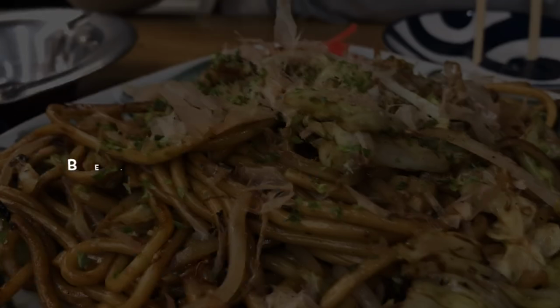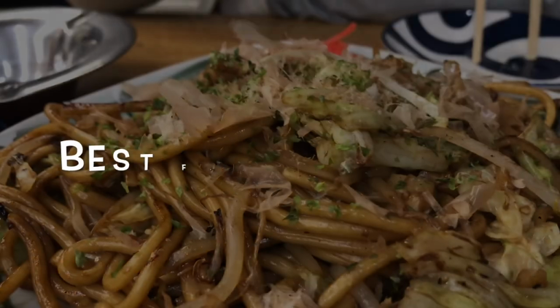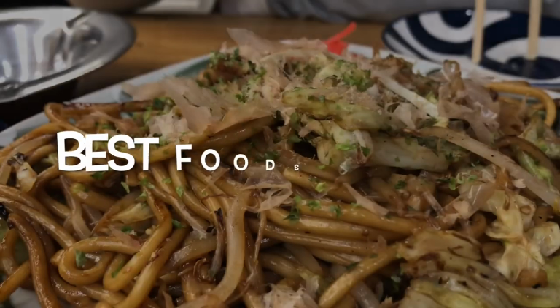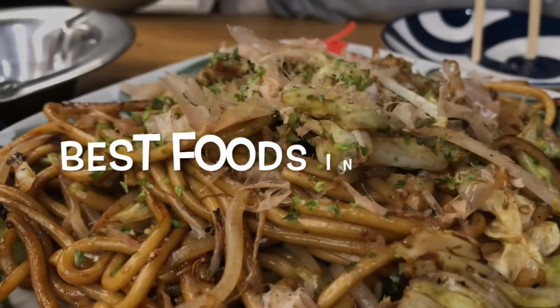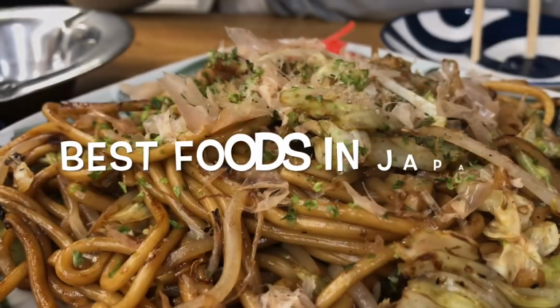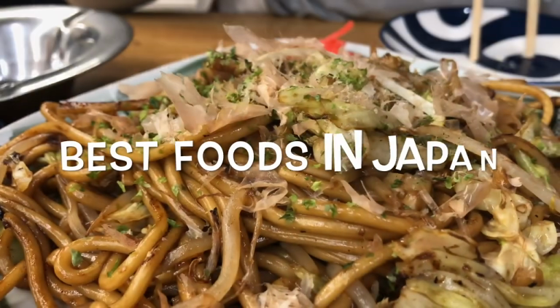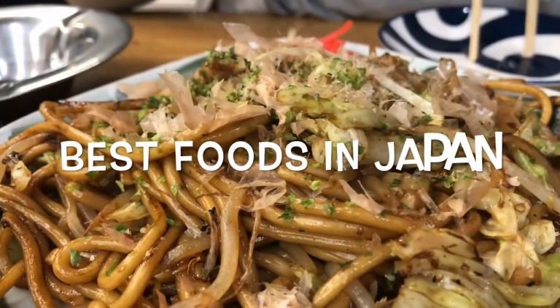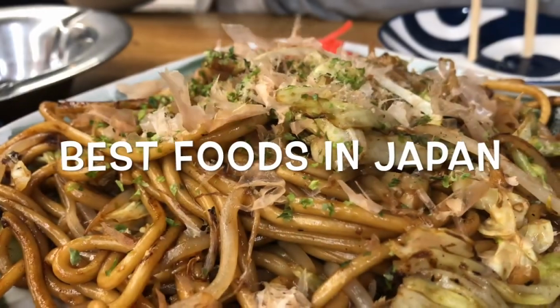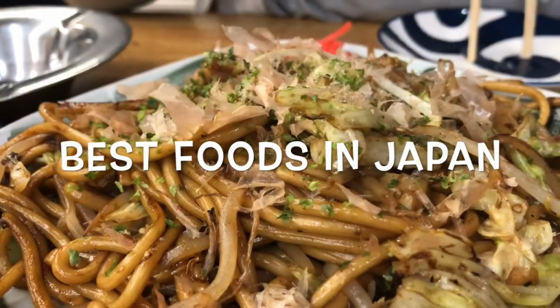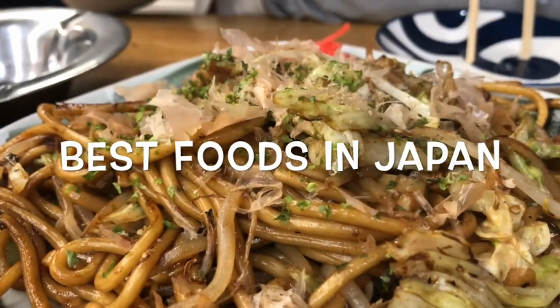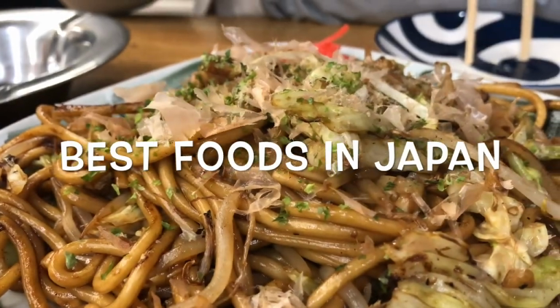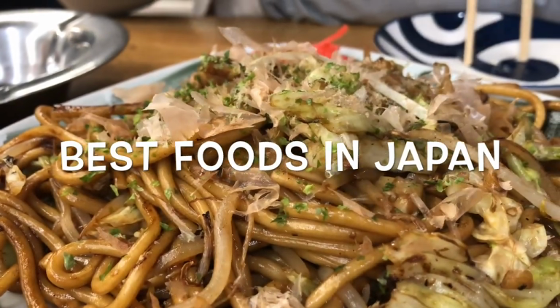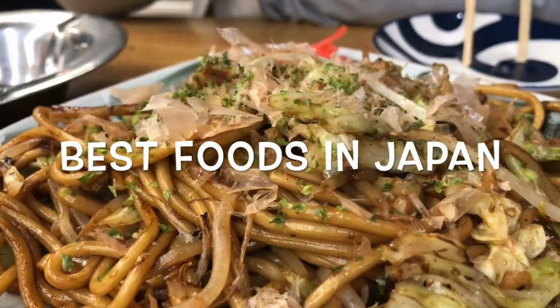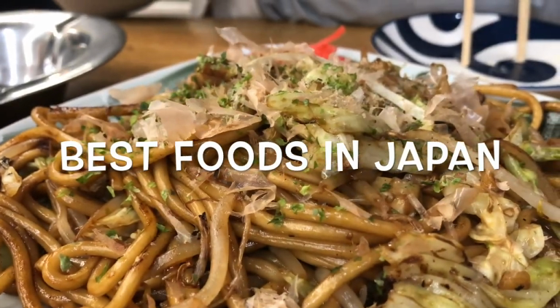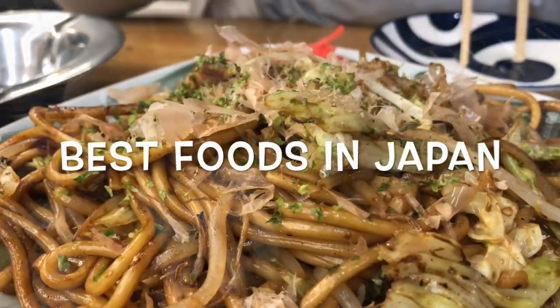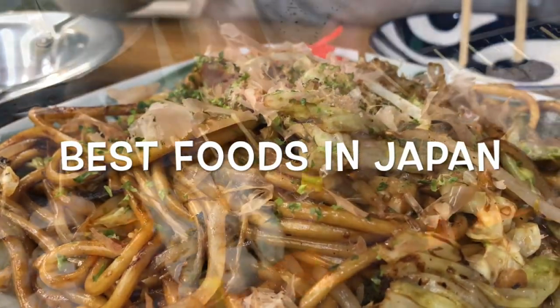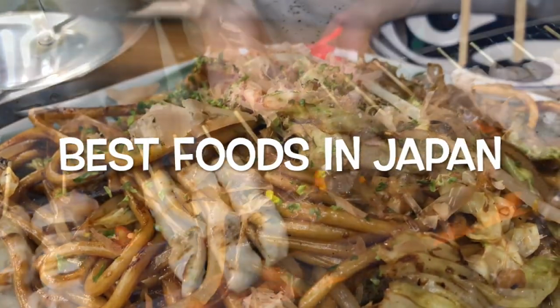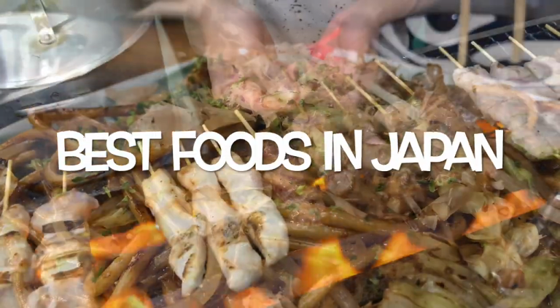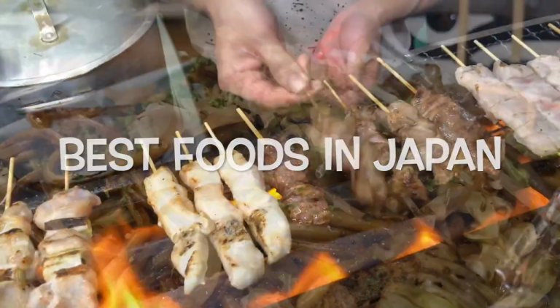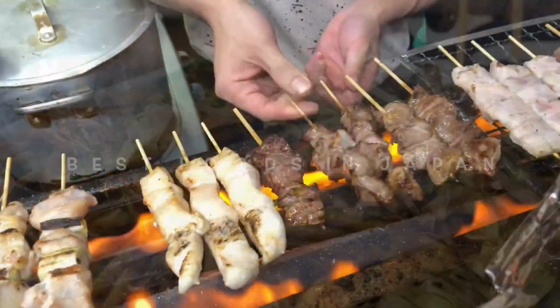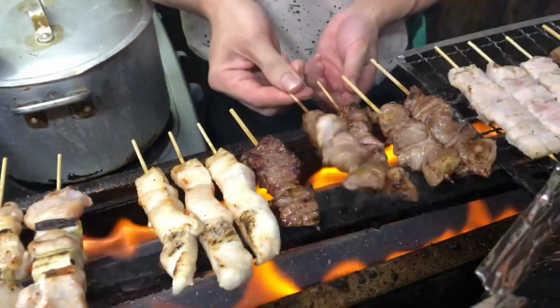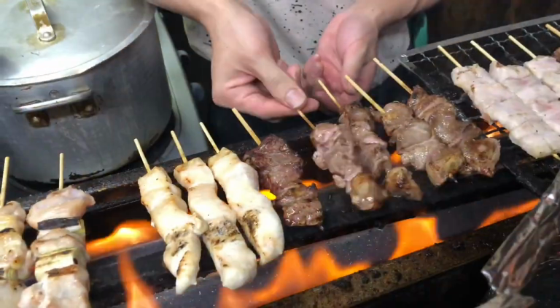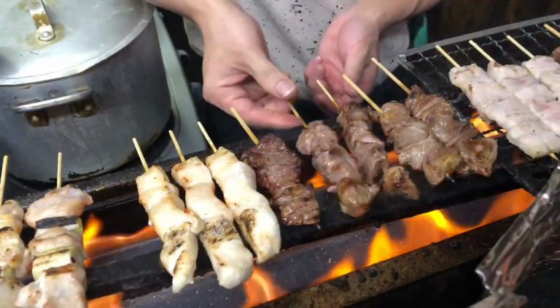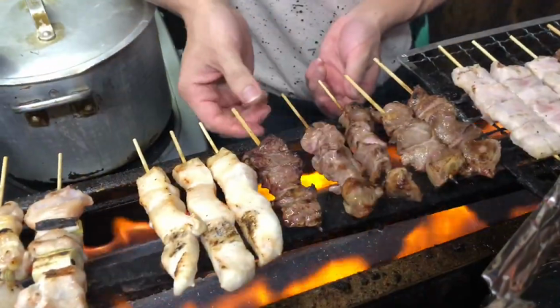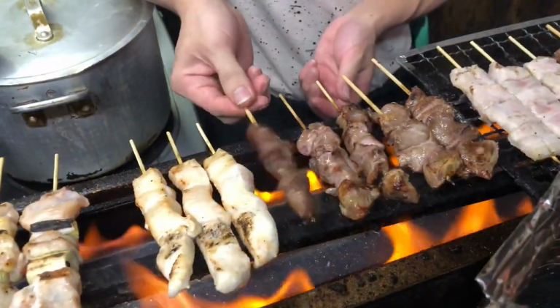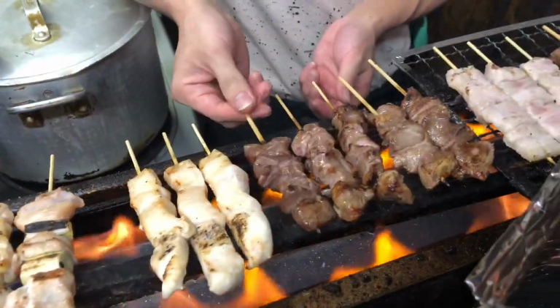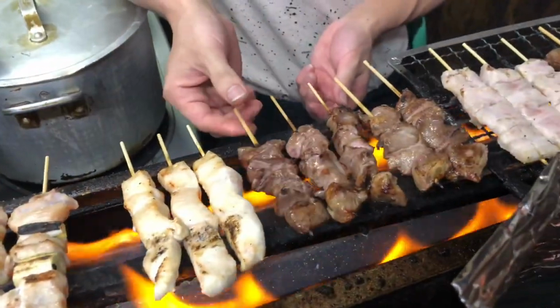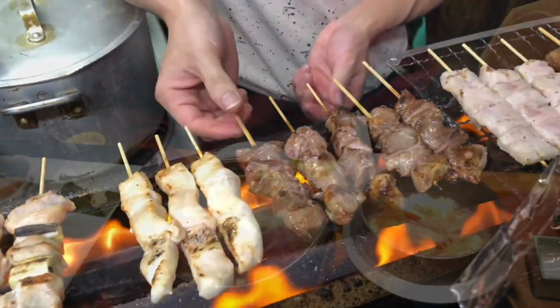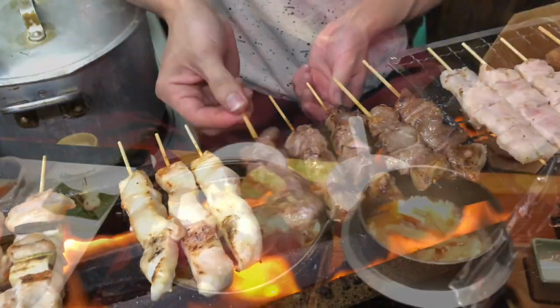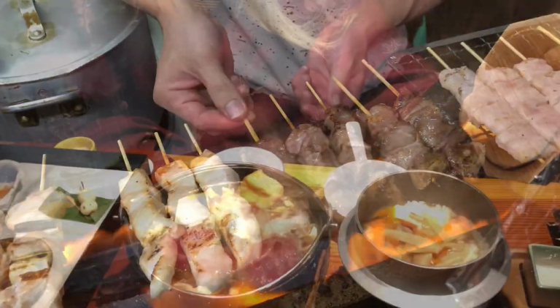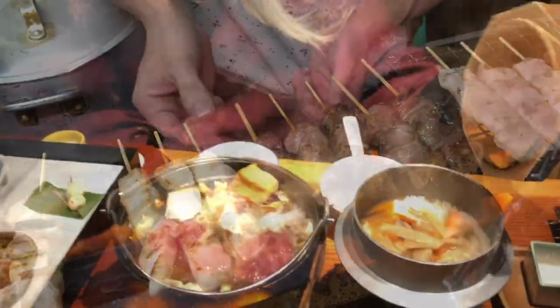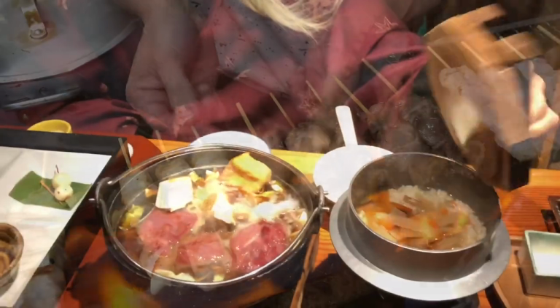Japan is renowned for its diverse and delicious cuisine. Here are some of the best foods to try when visiting Japan.